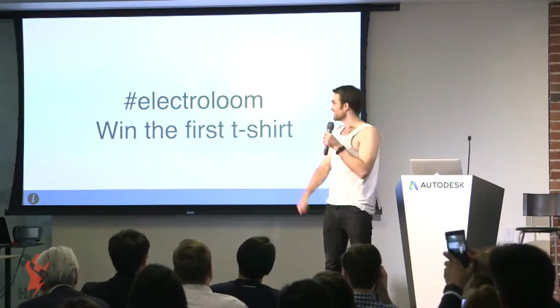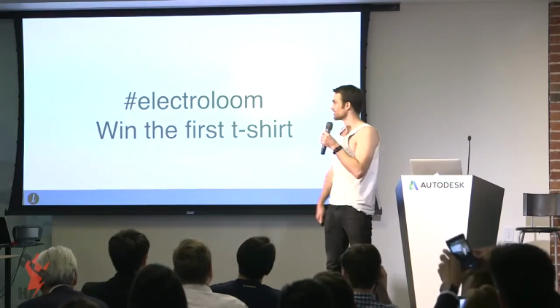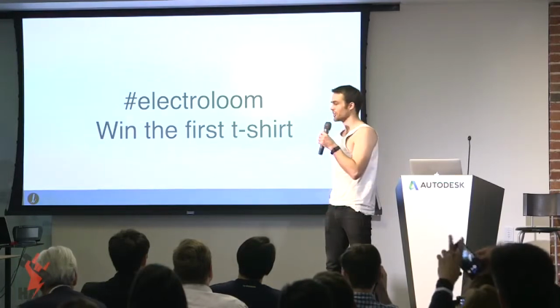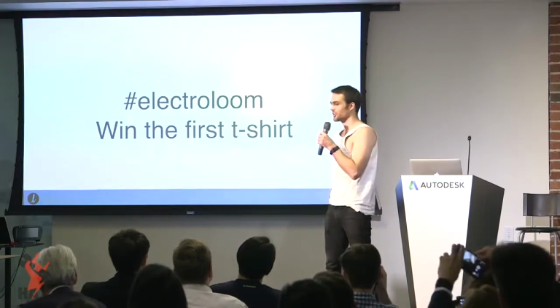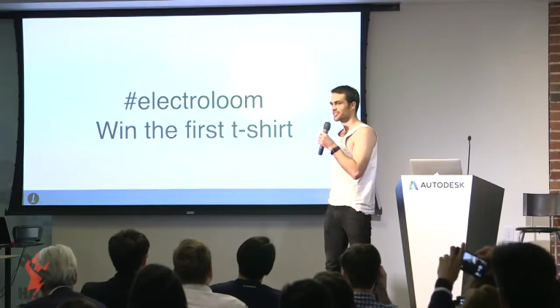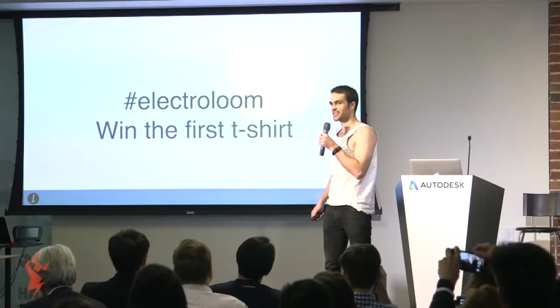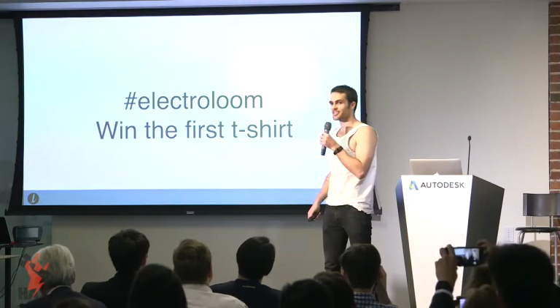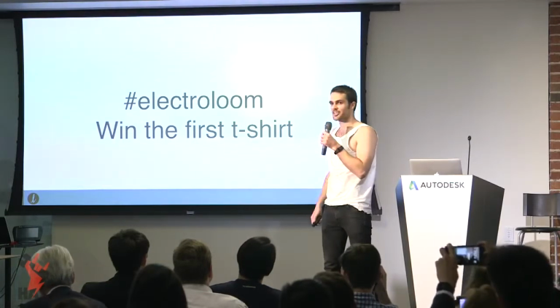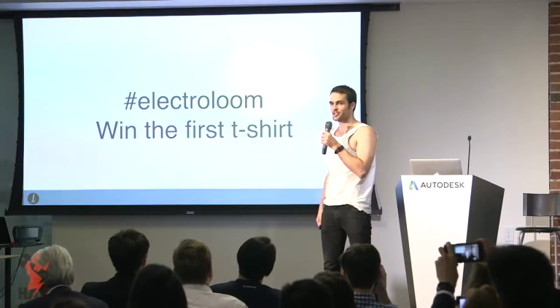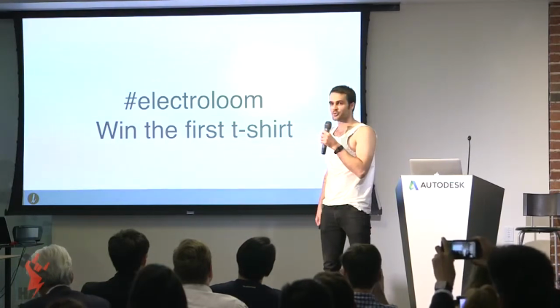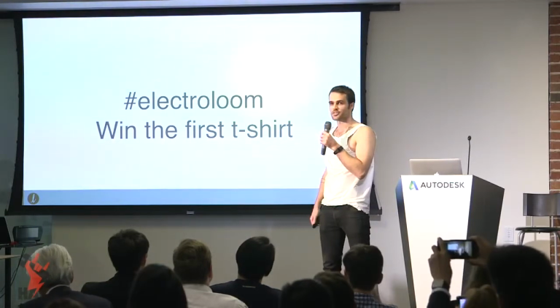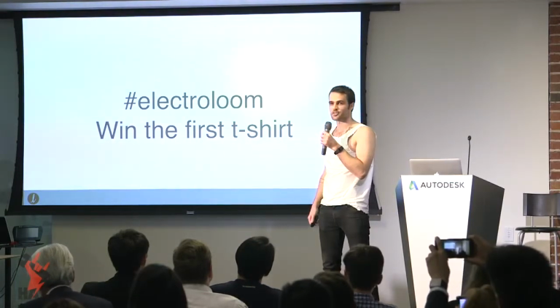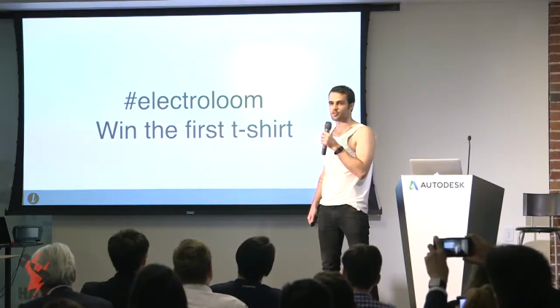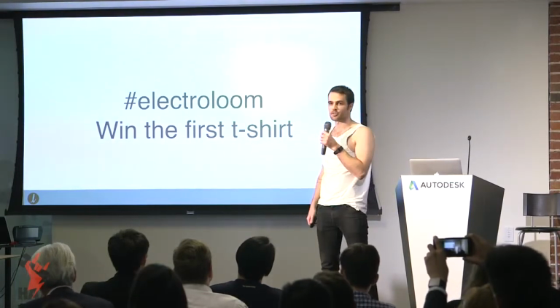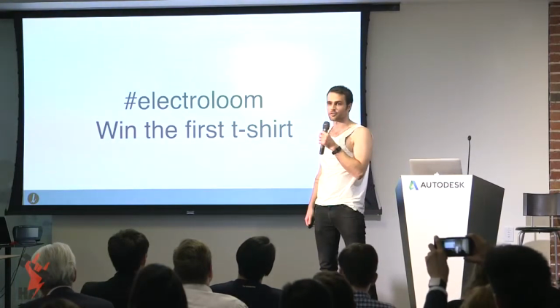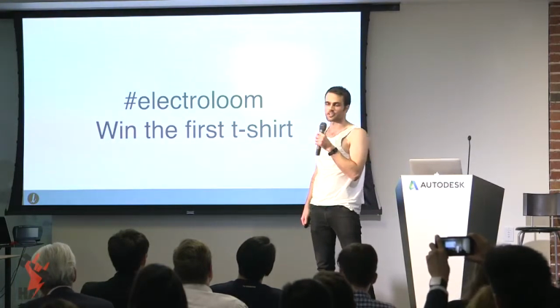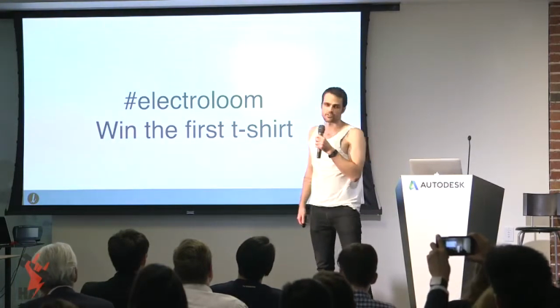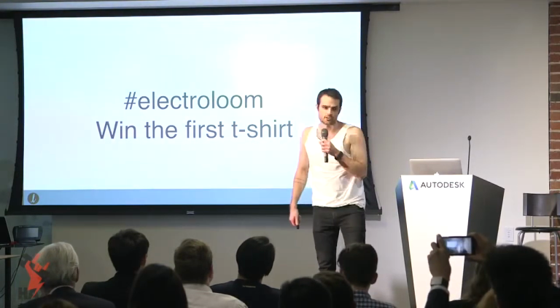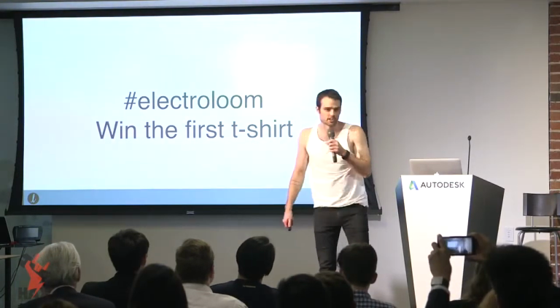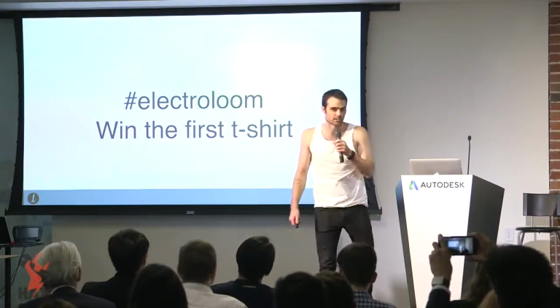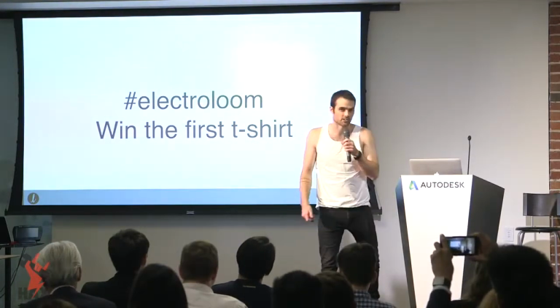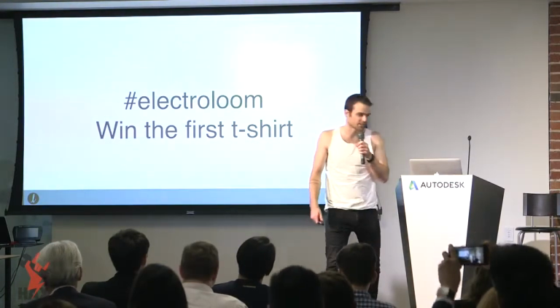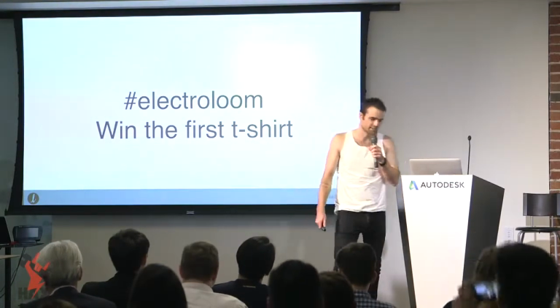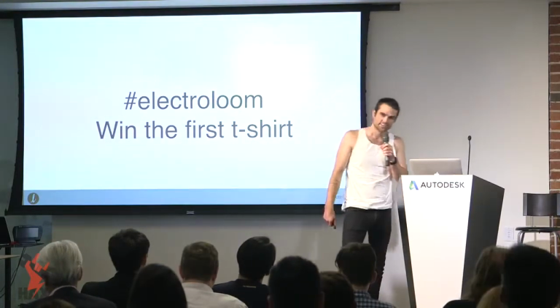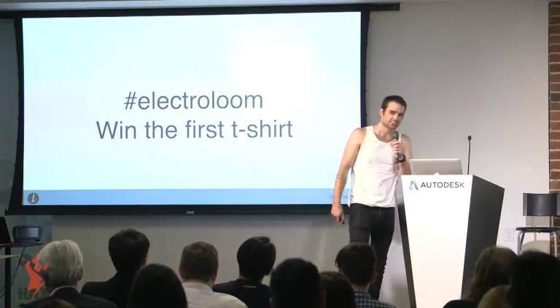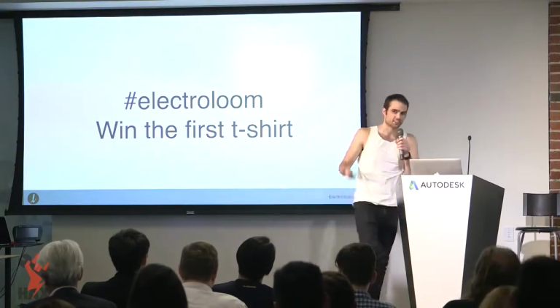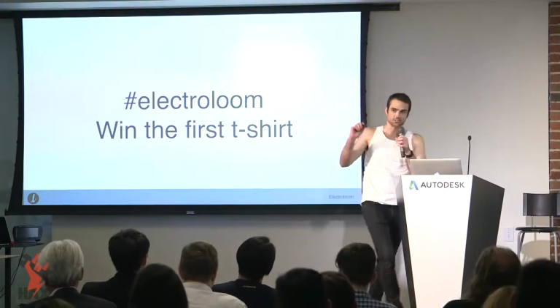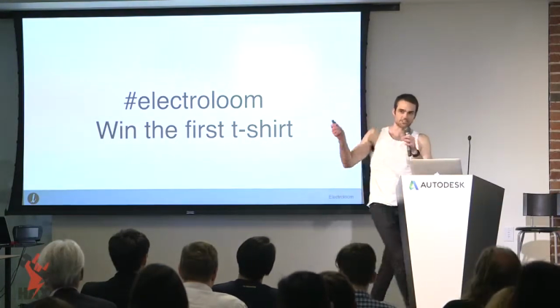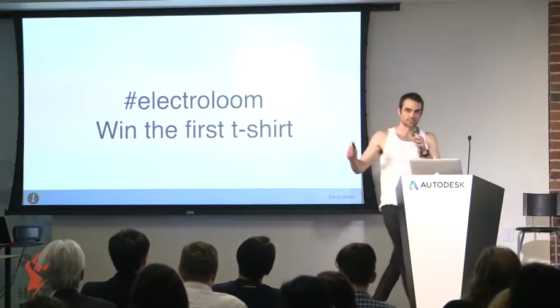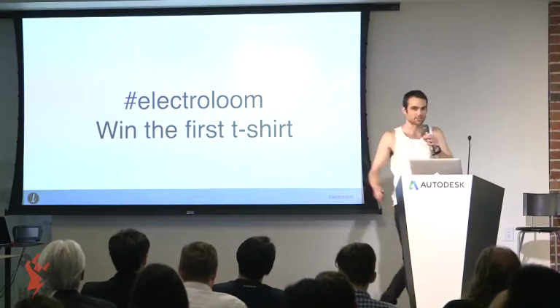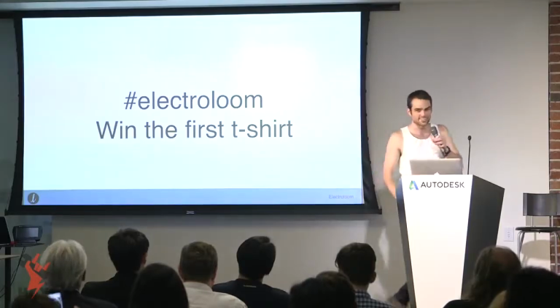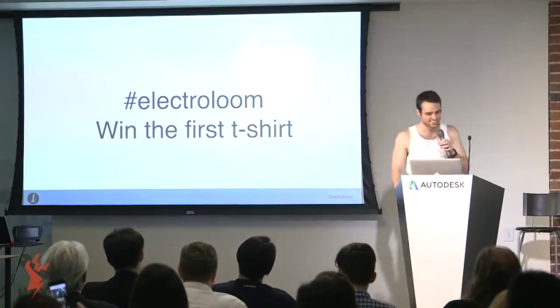We'll see you on May 14th for our Kickstarter. Thank you very much.